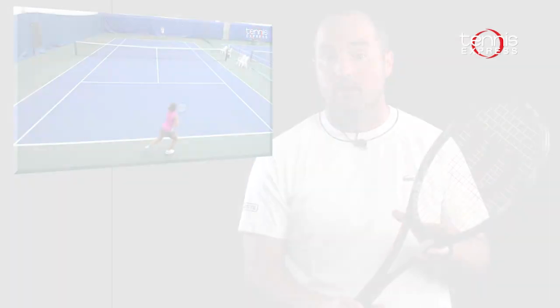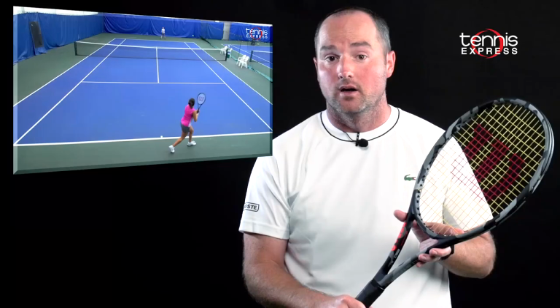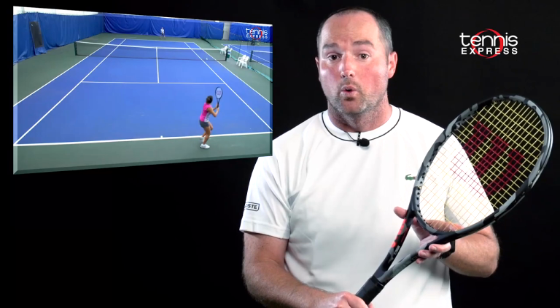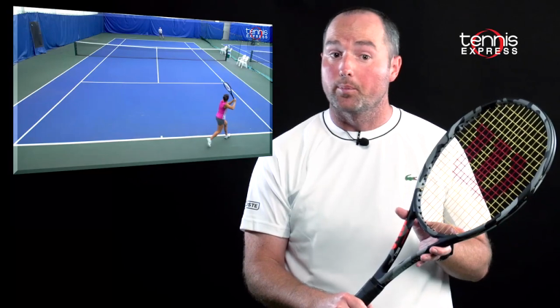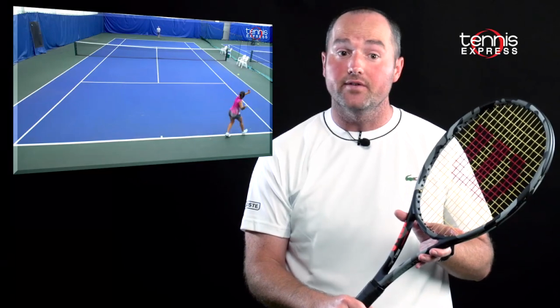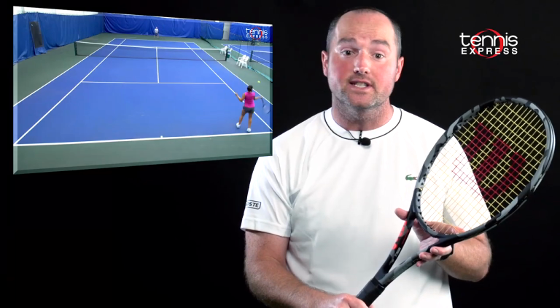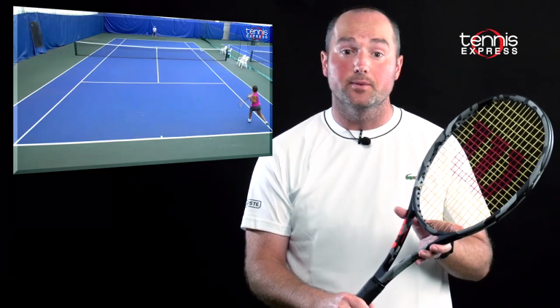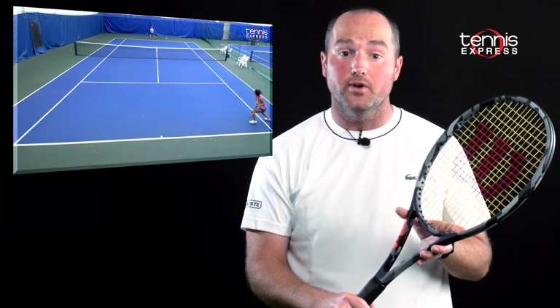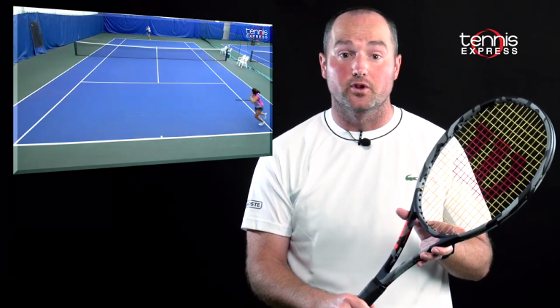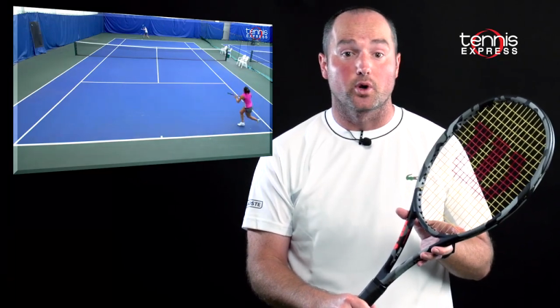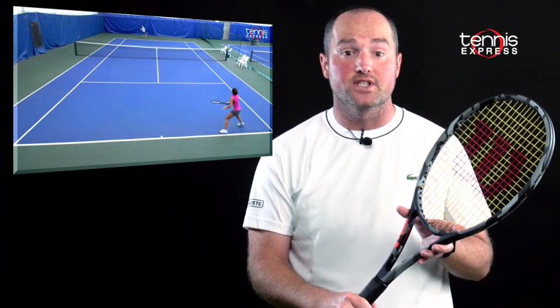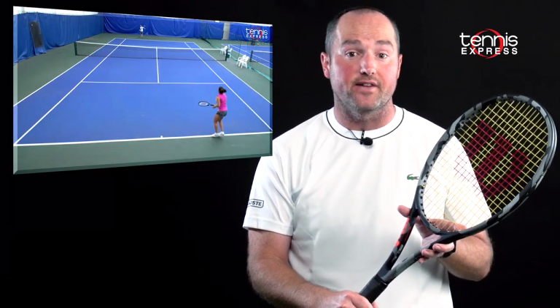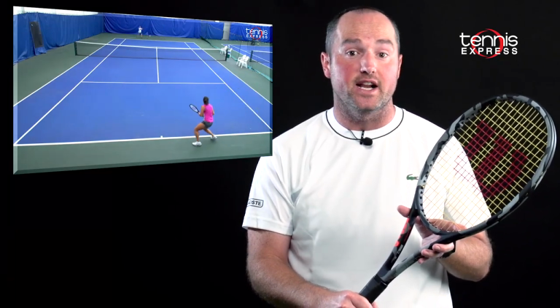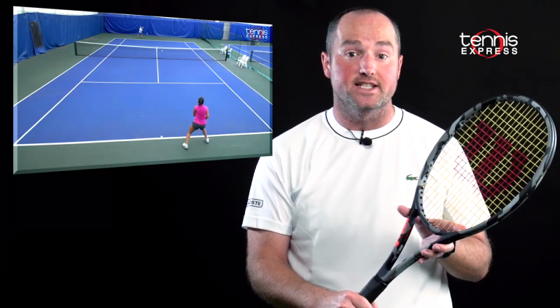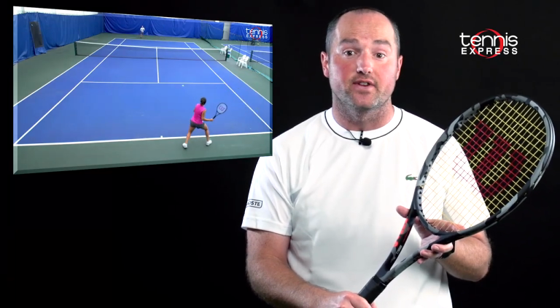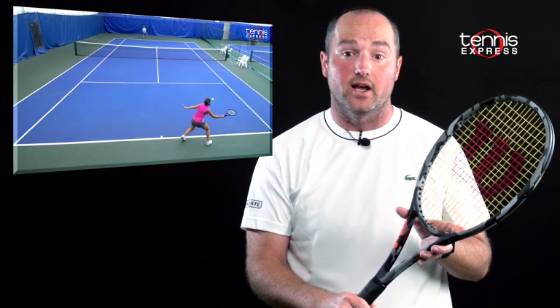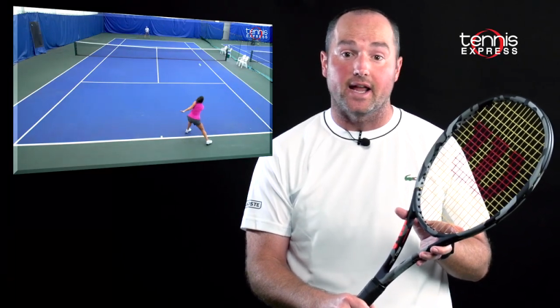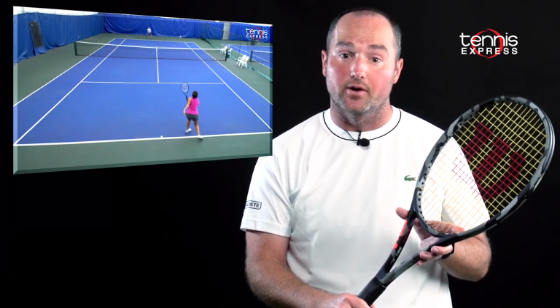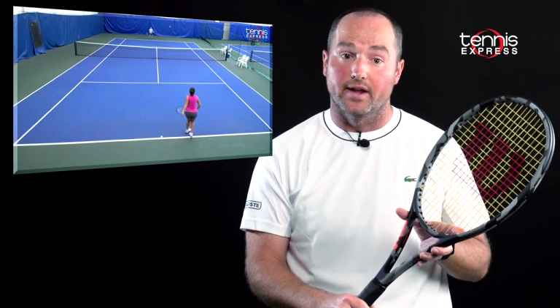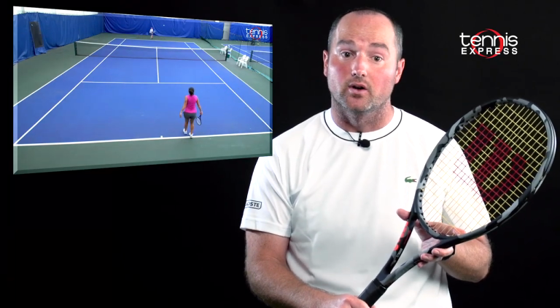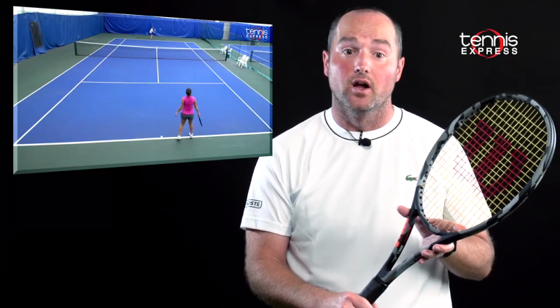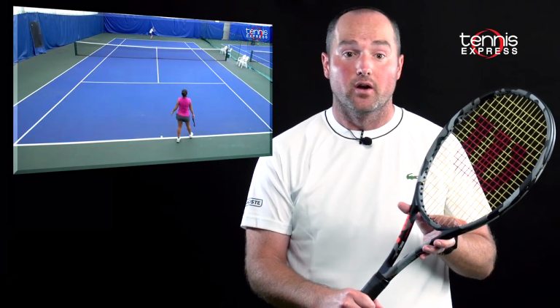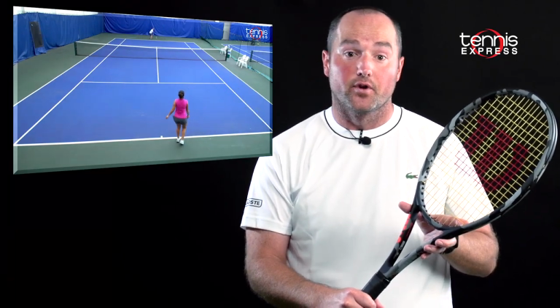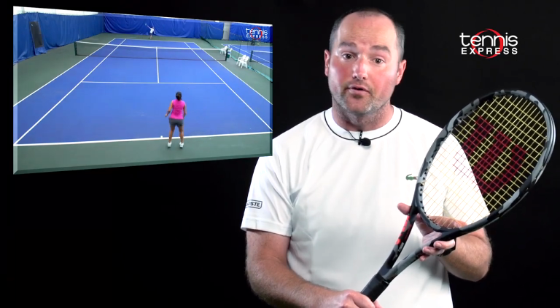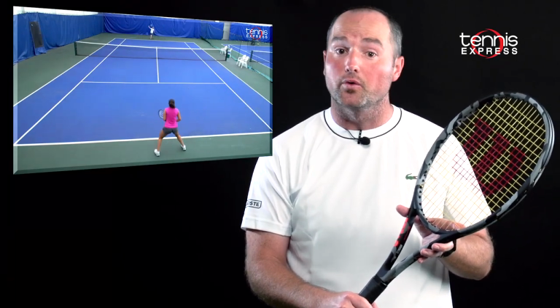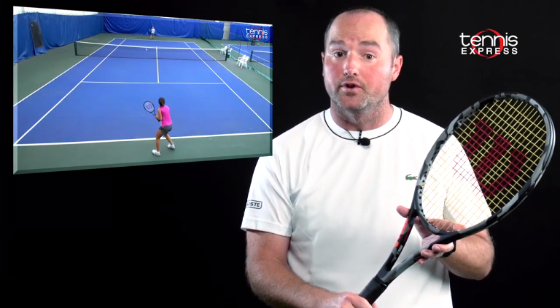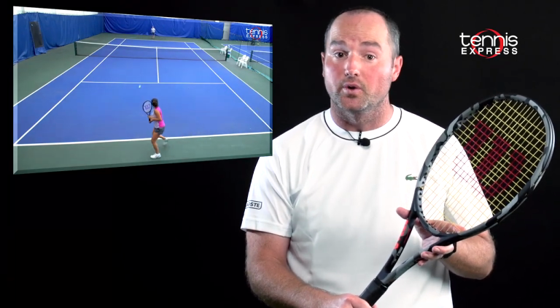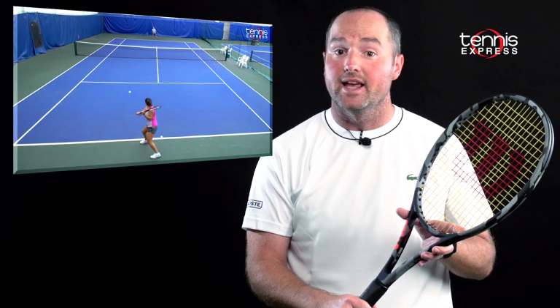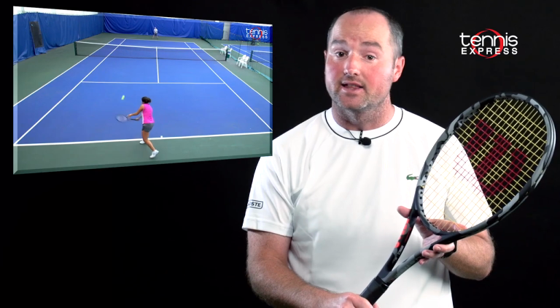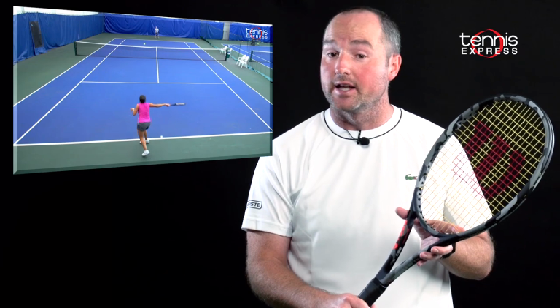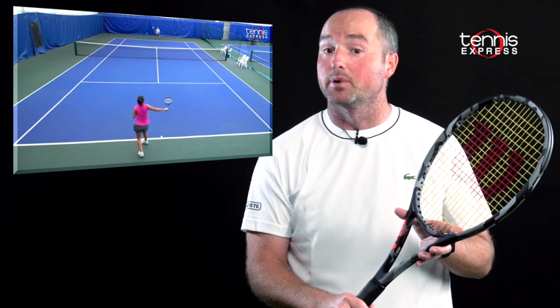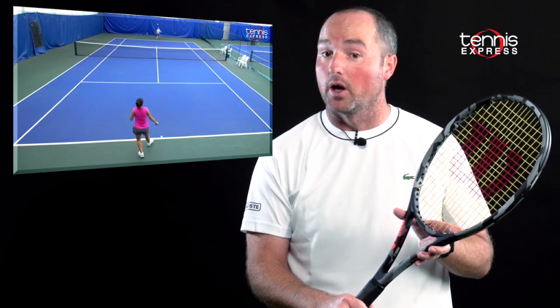We previously reviewed the Pro Staff 97L Counter Veil. For the full review, hit the link below.